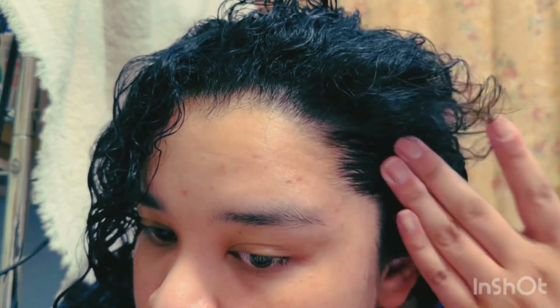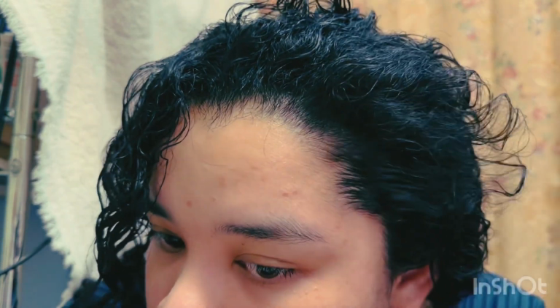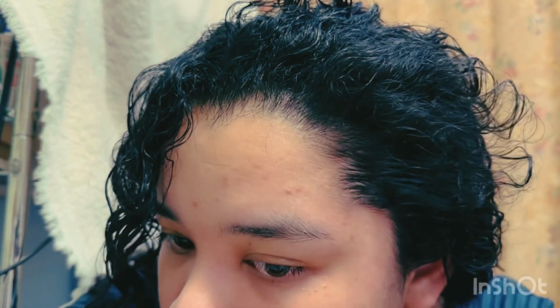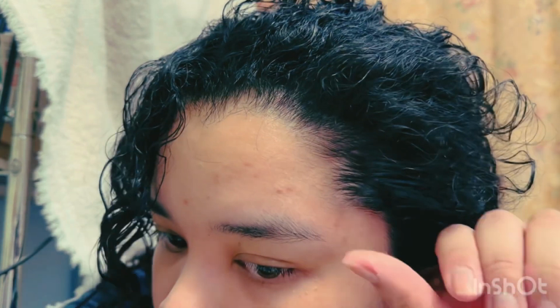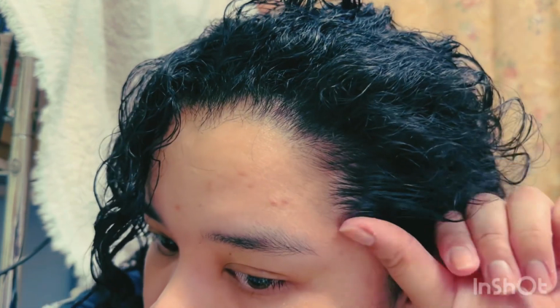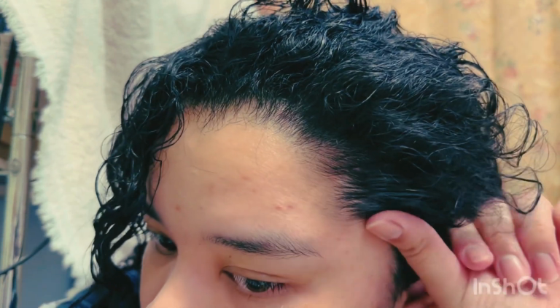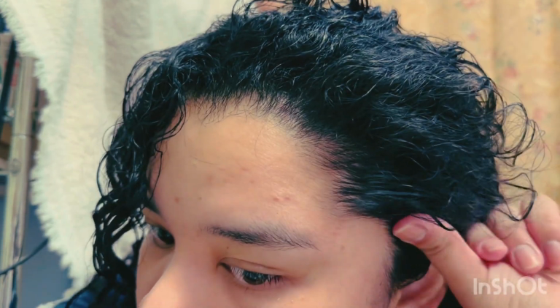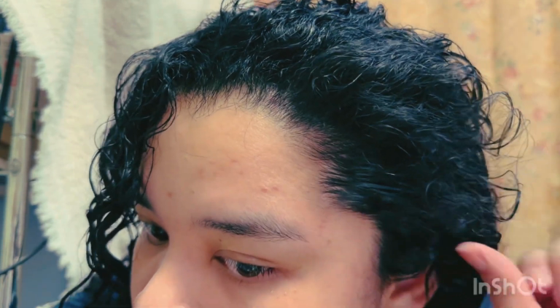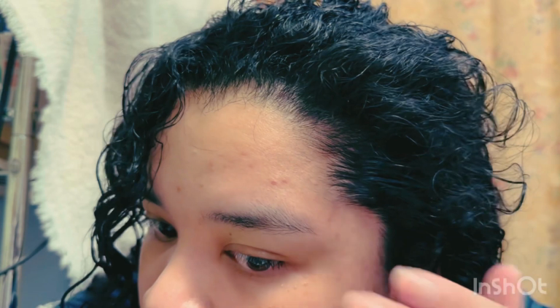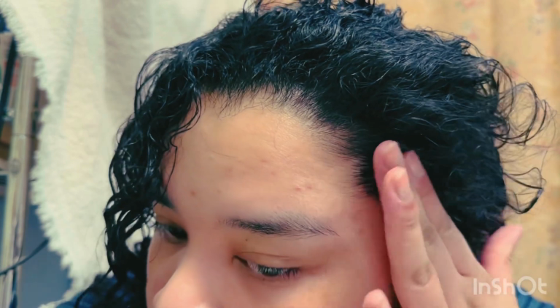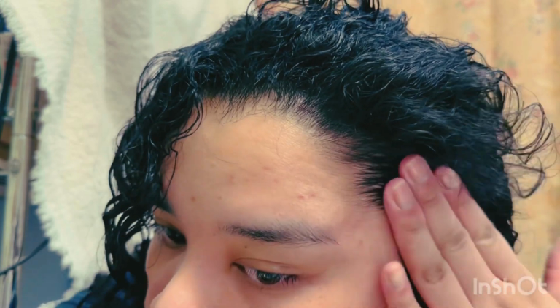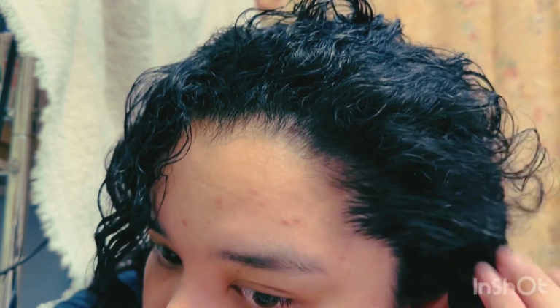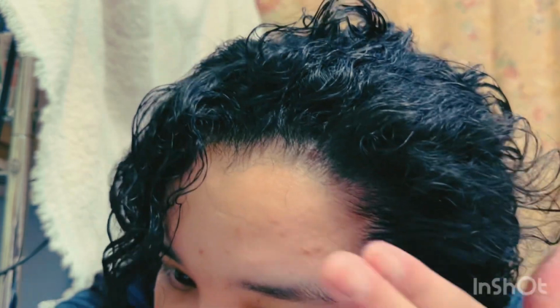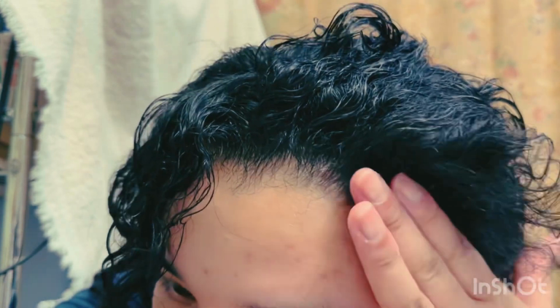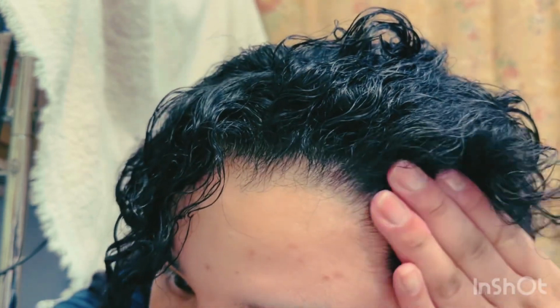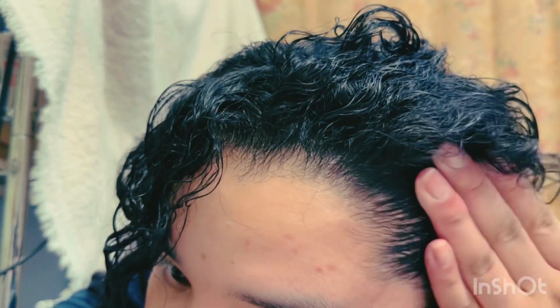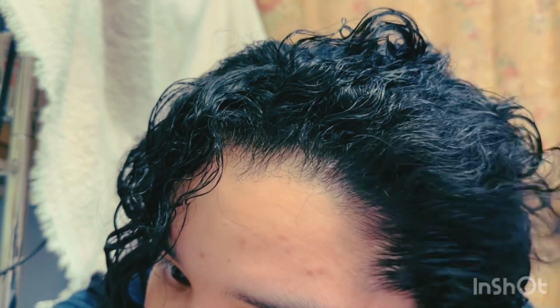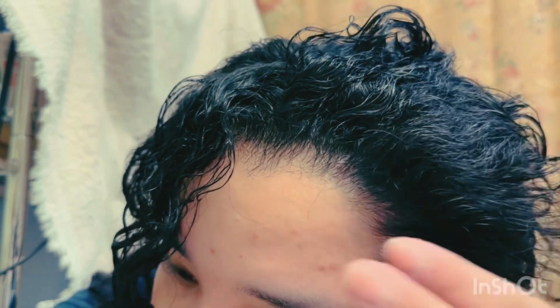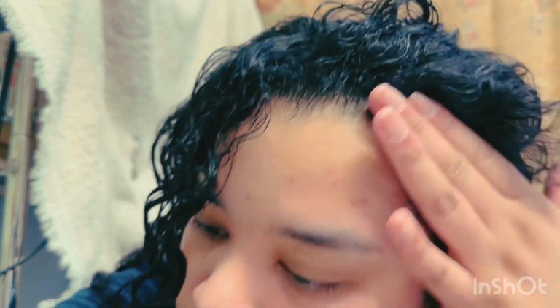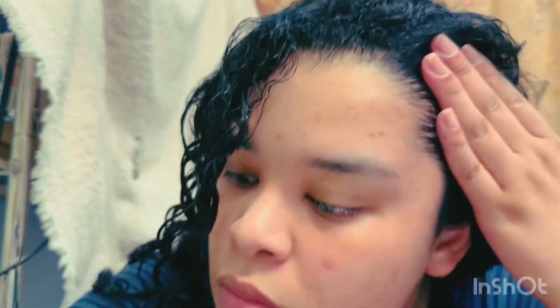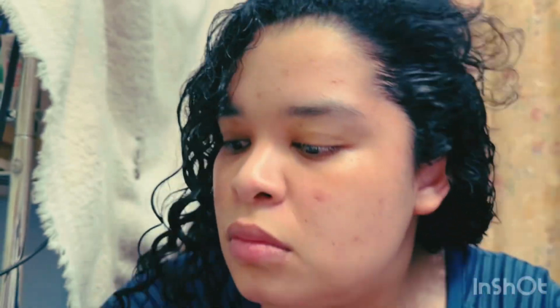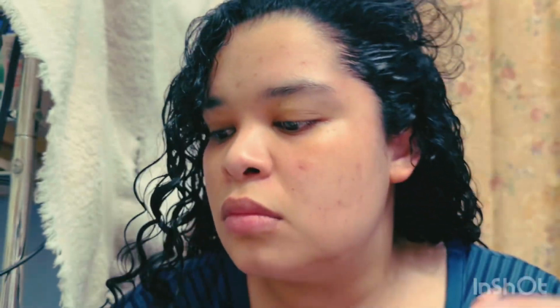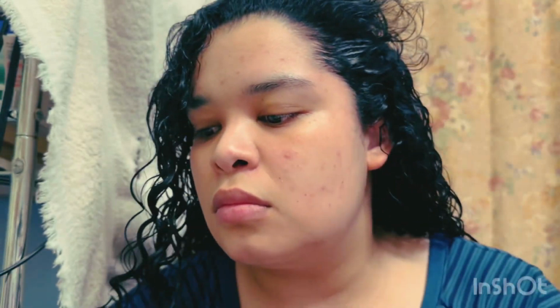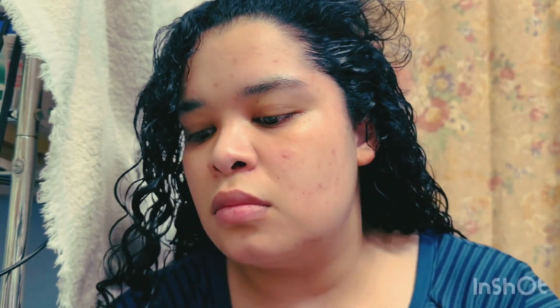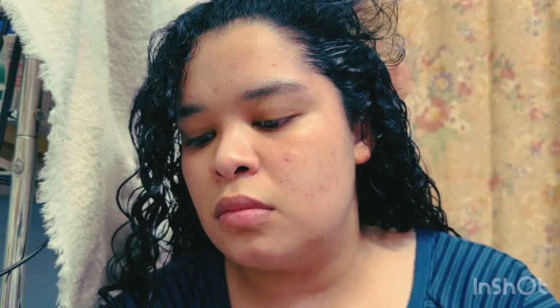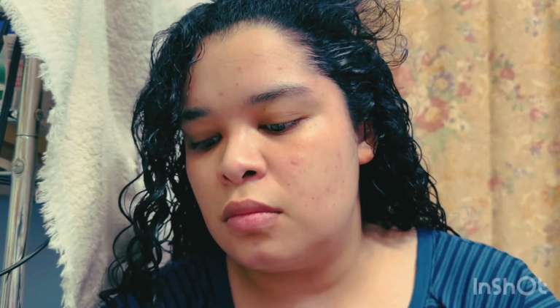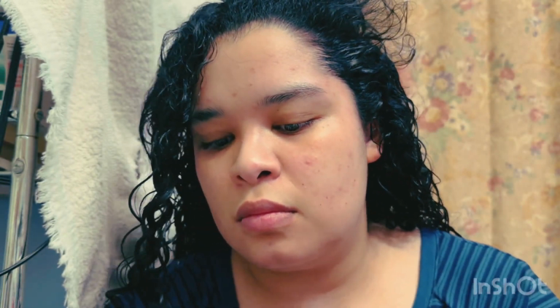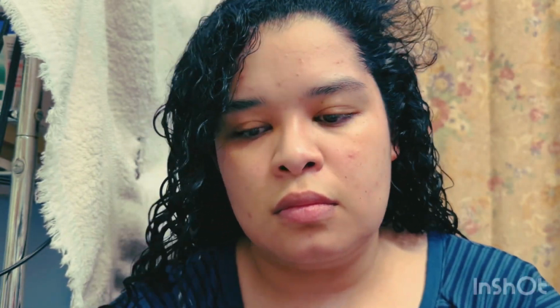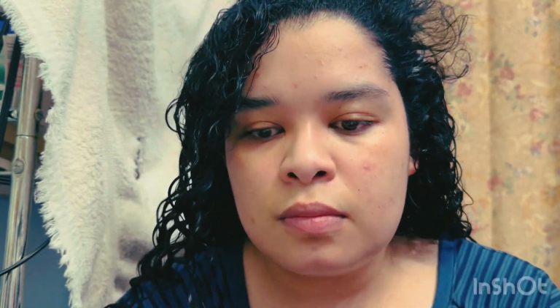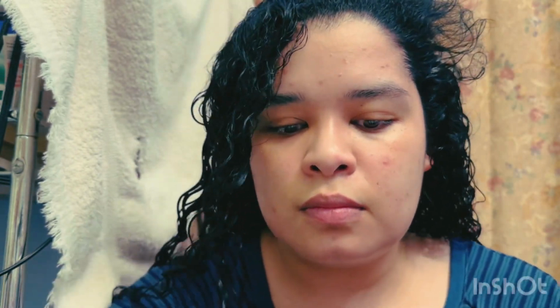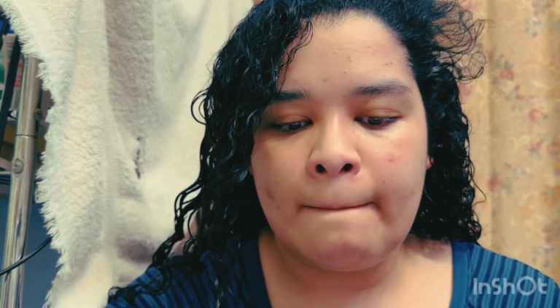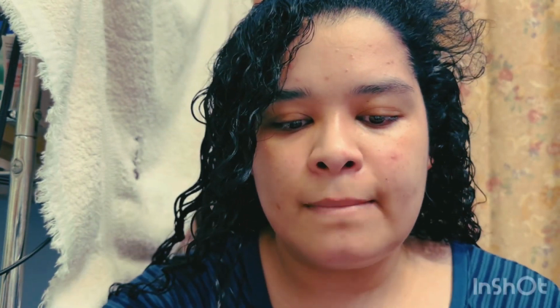I tend to like my hair behind my ear, not in front of my face.